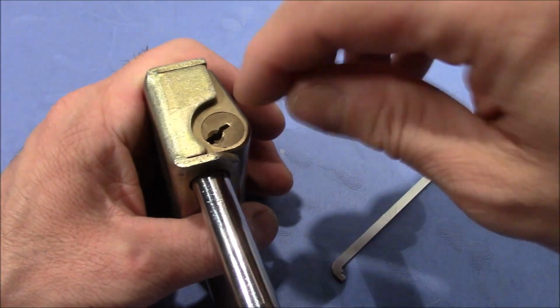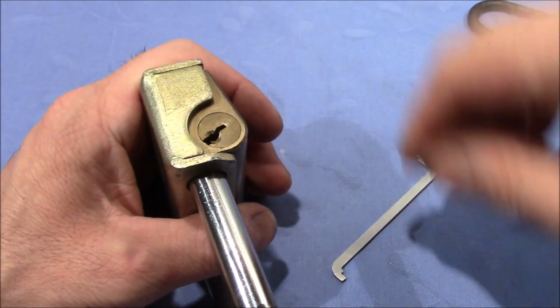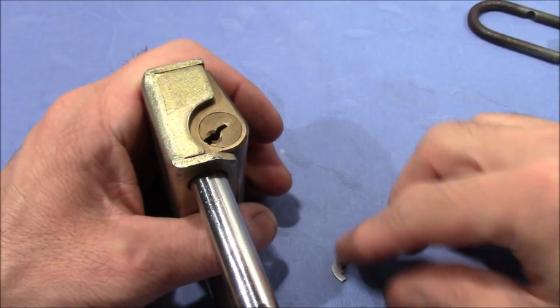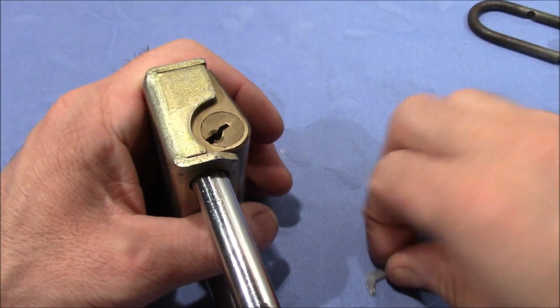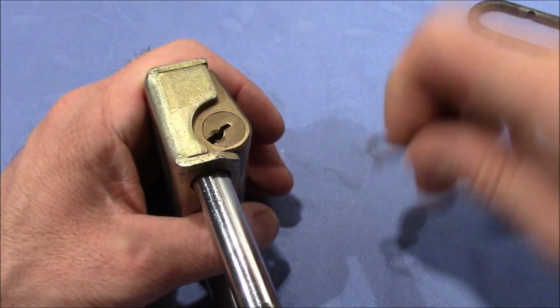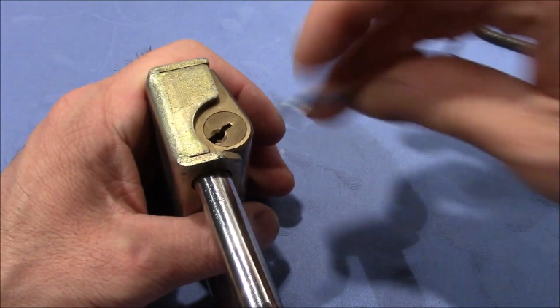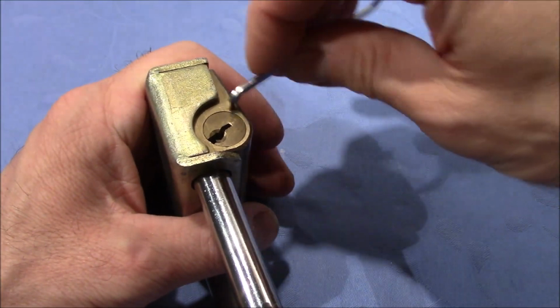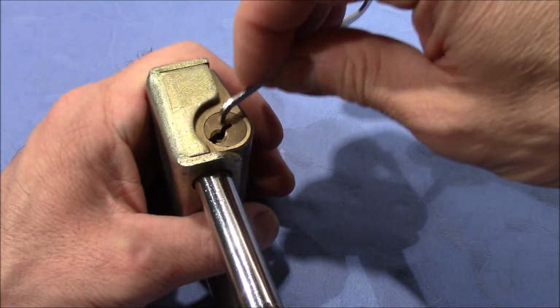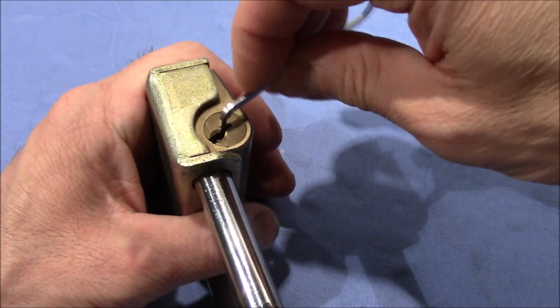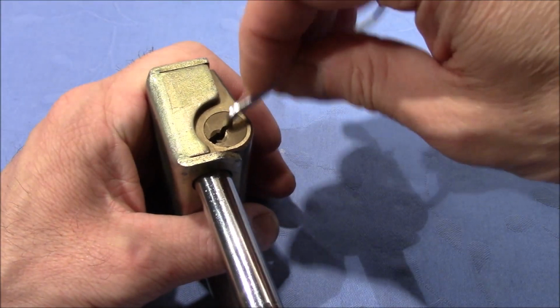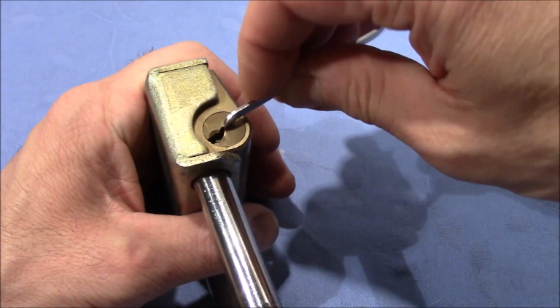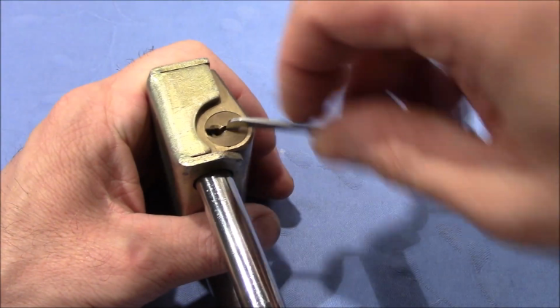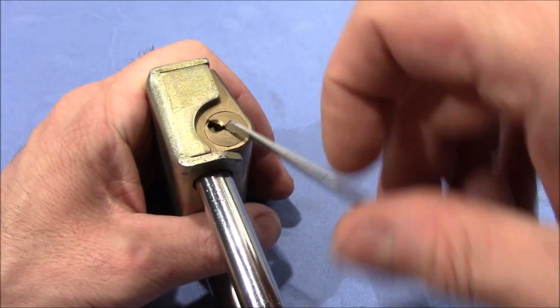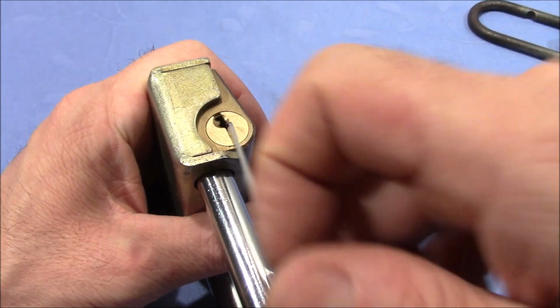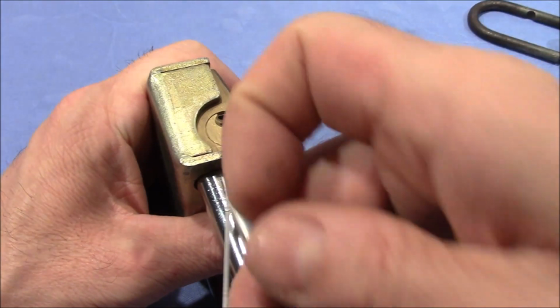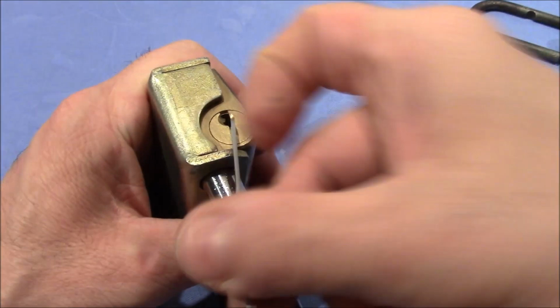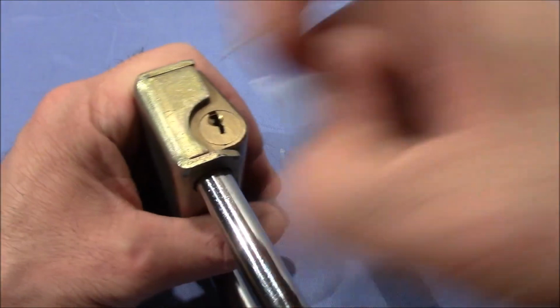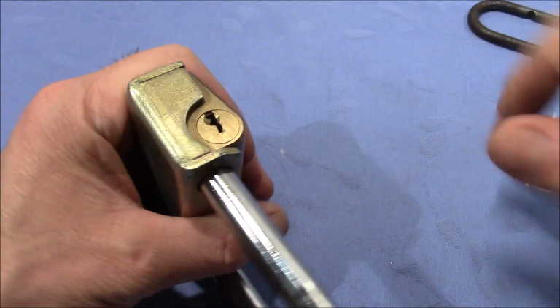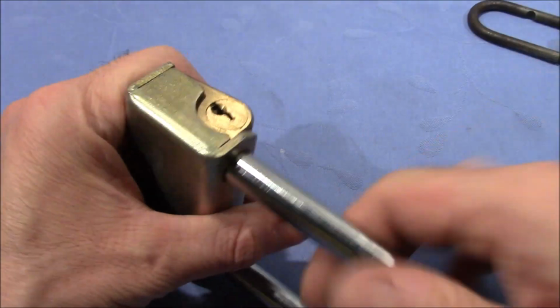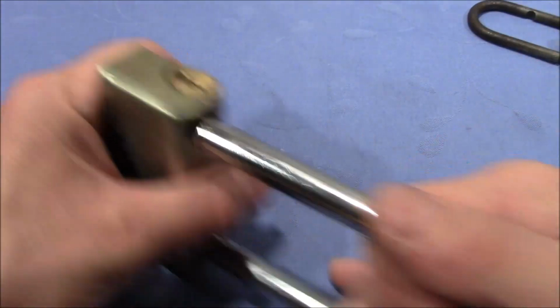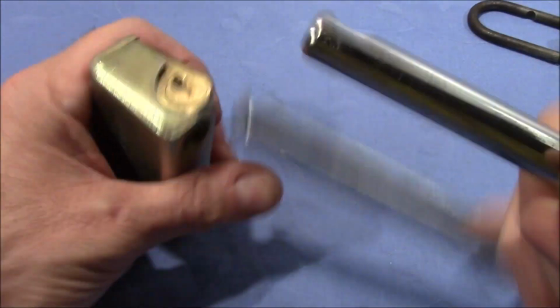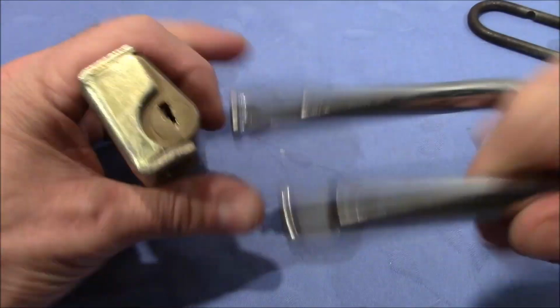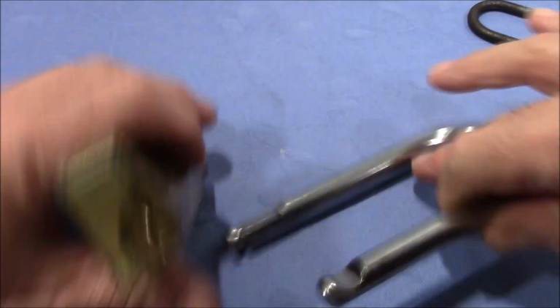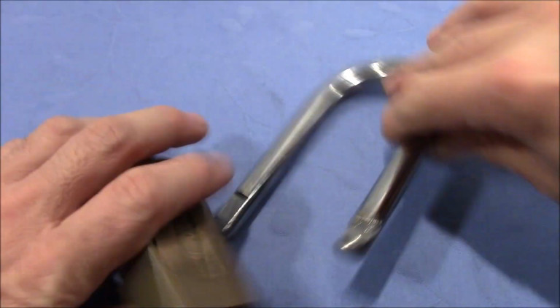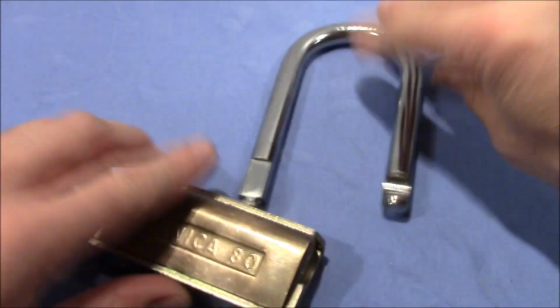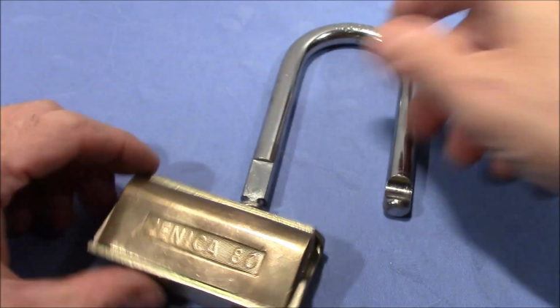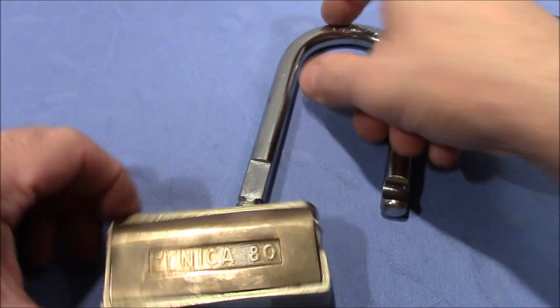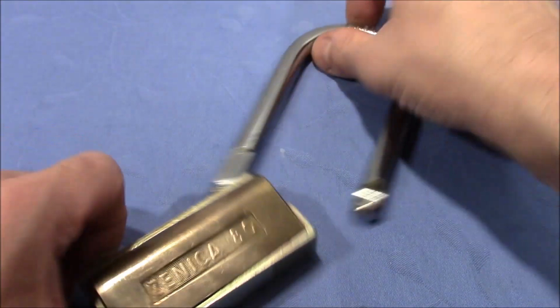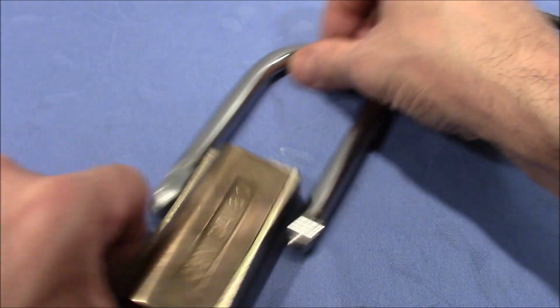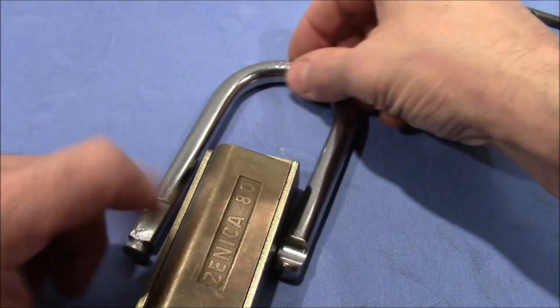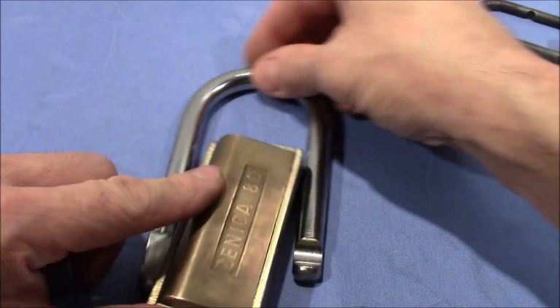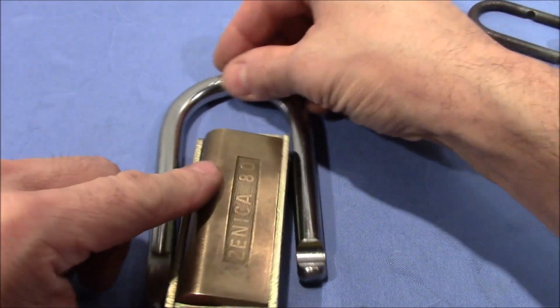Let's complete the turning. And here we go — open!